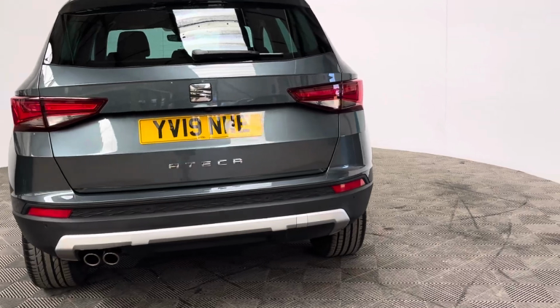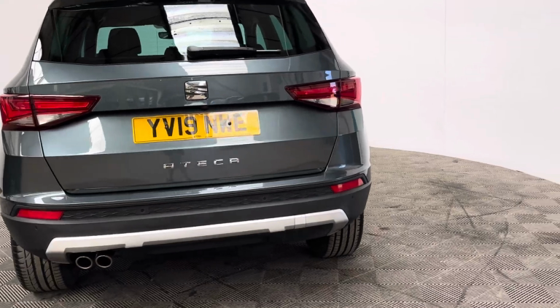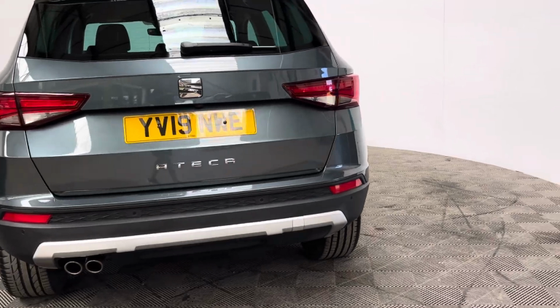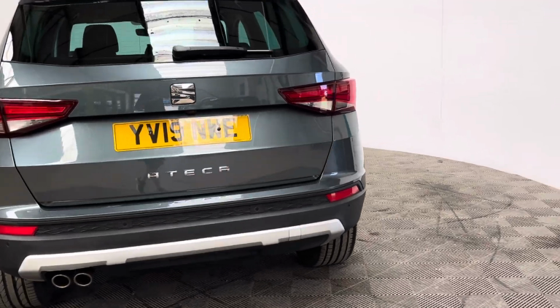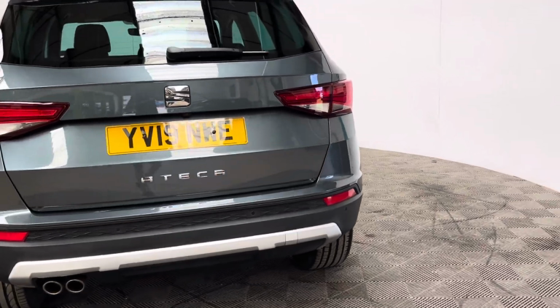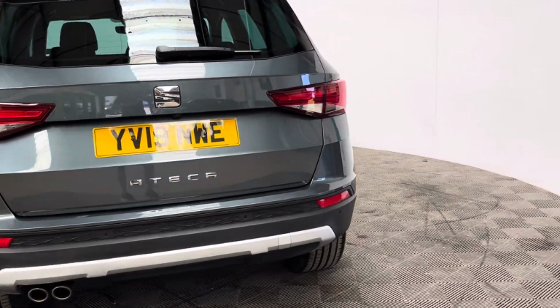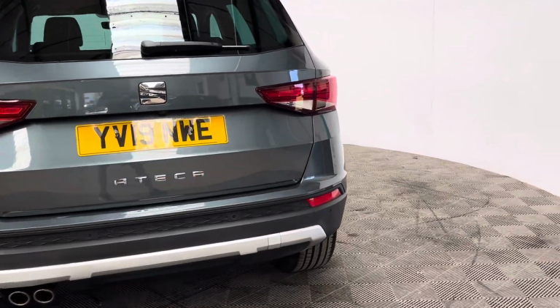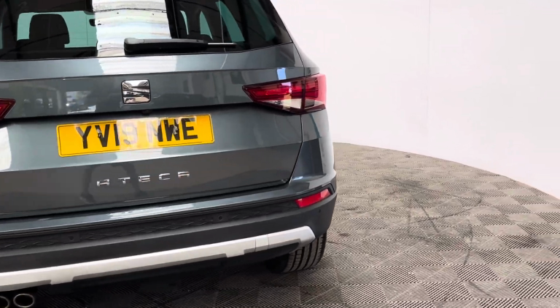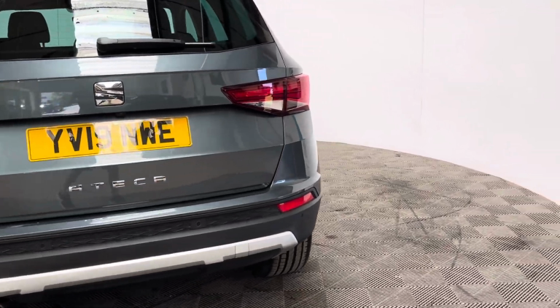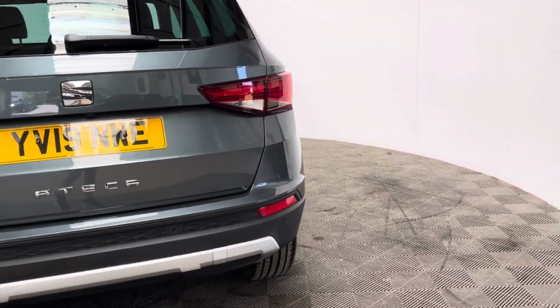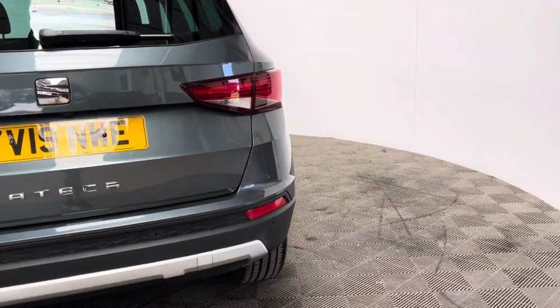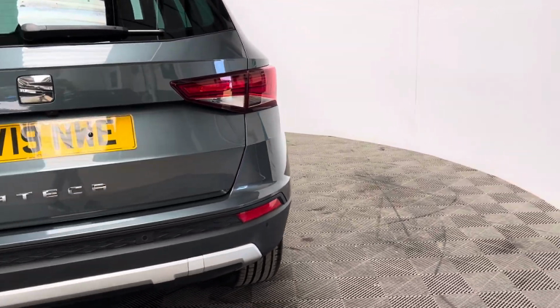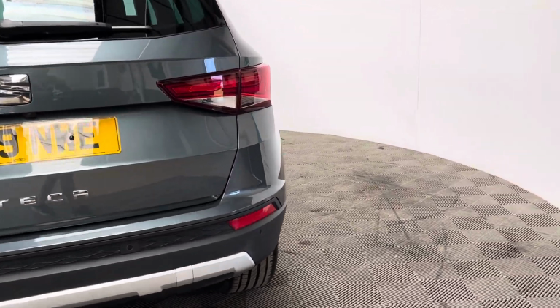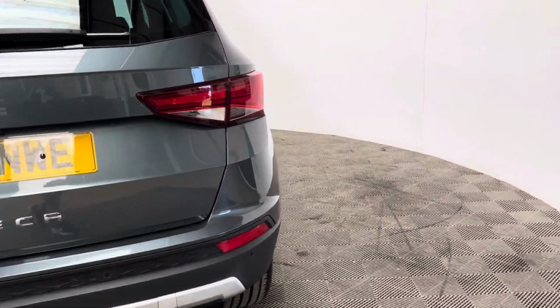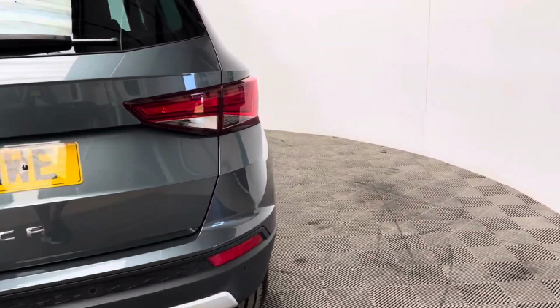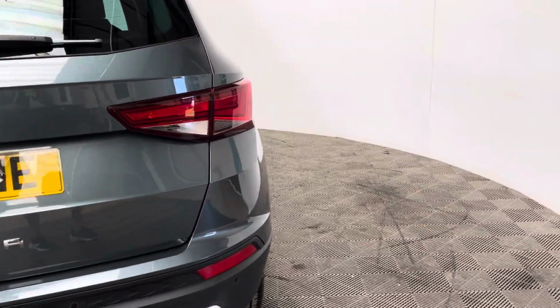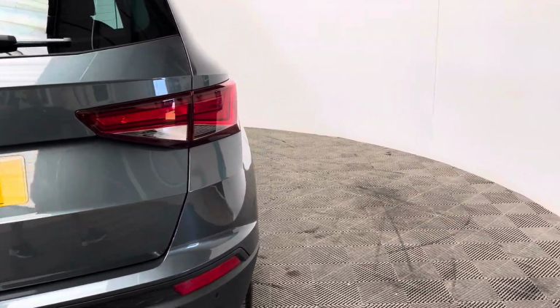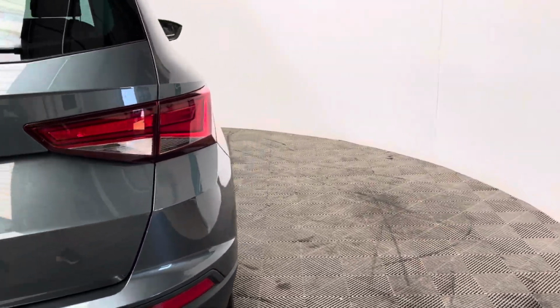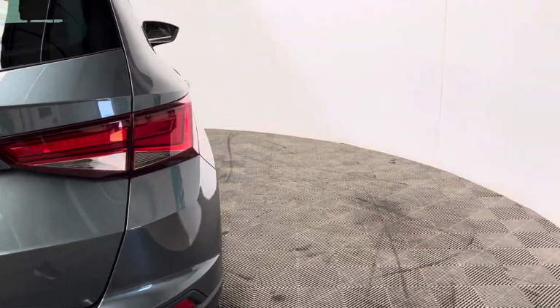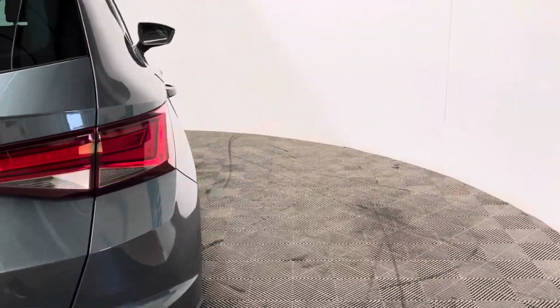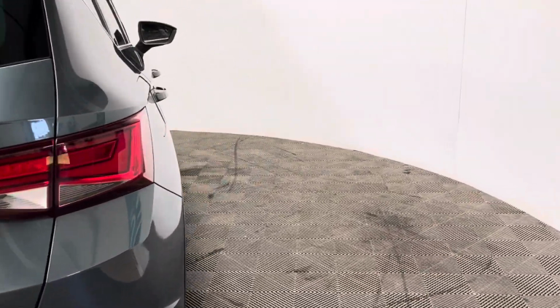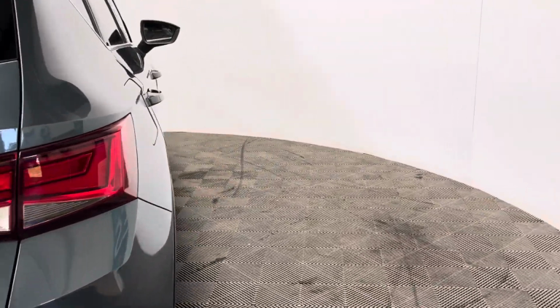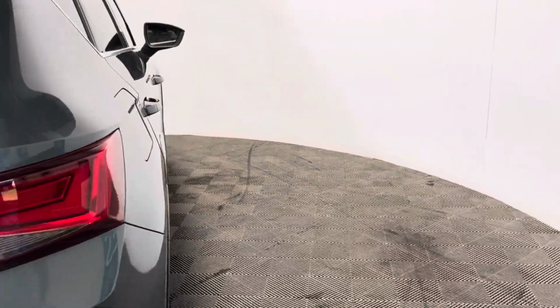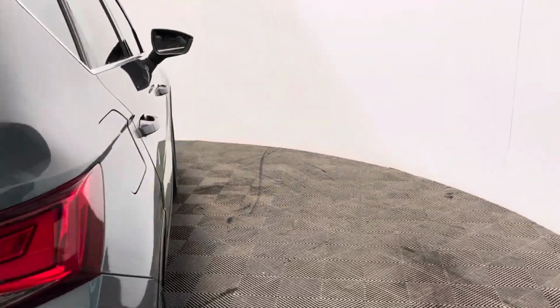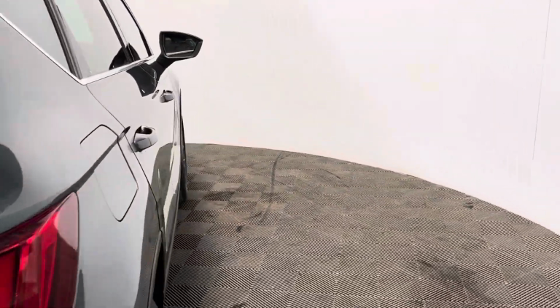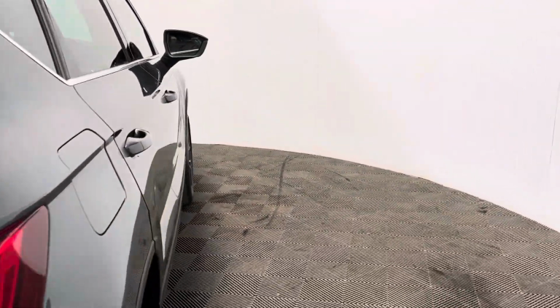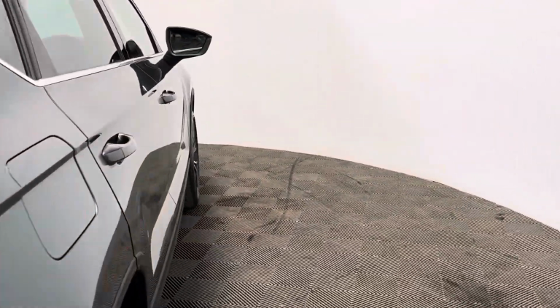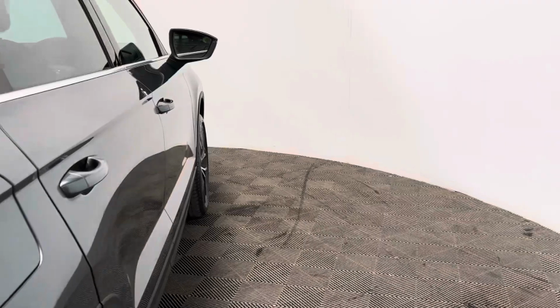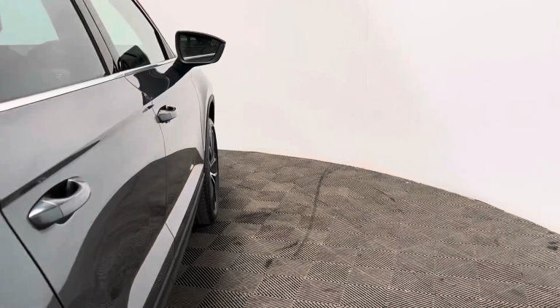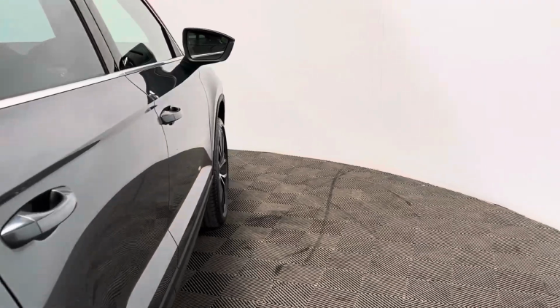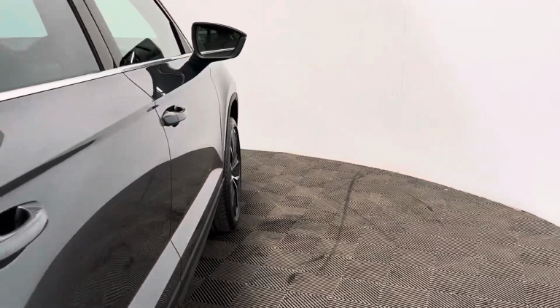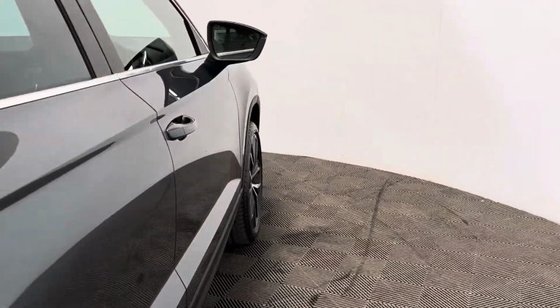This particular colour is the metallic Erodium Grey and looks in really good condition for the mileage of the car.